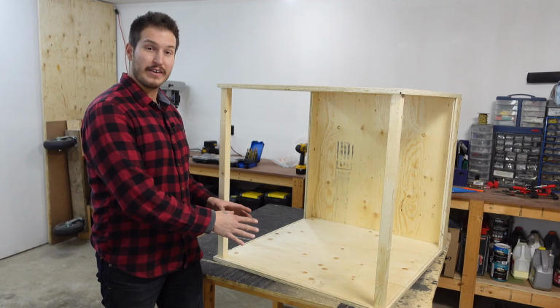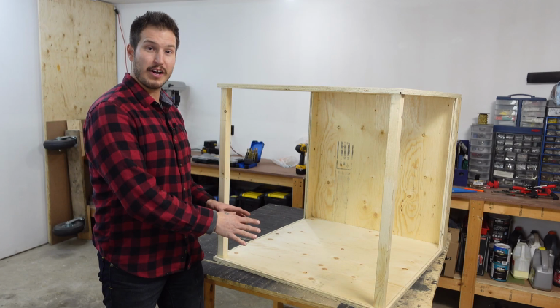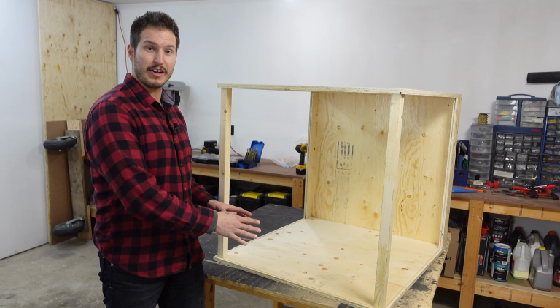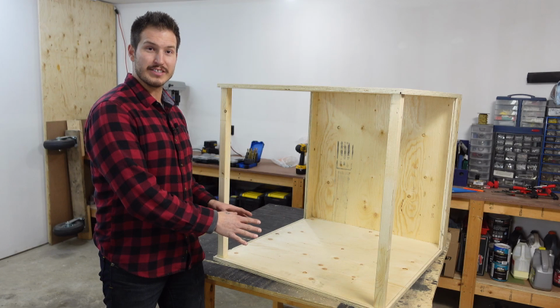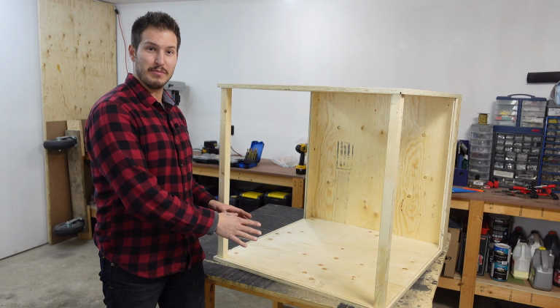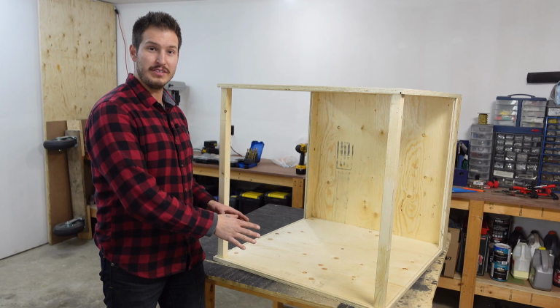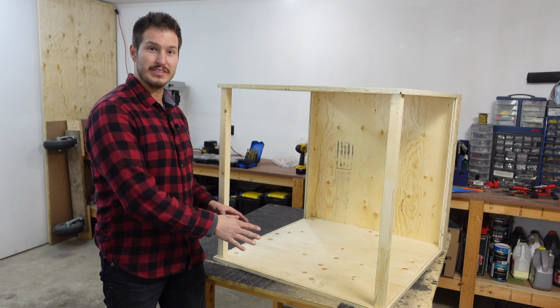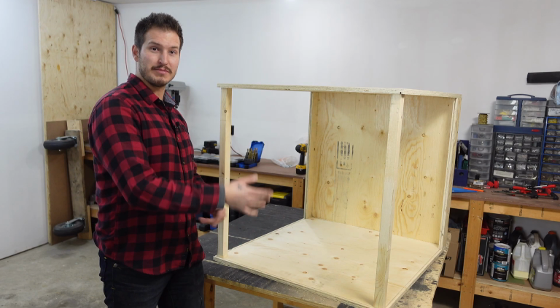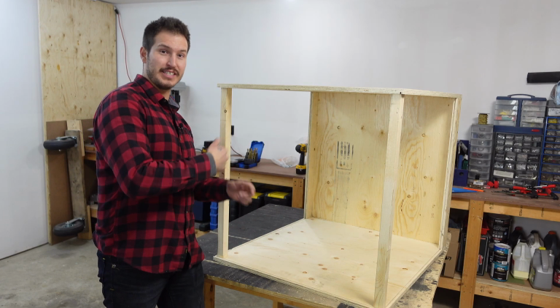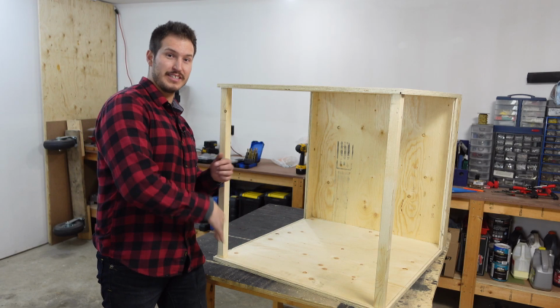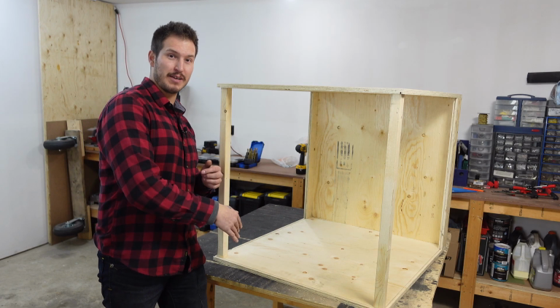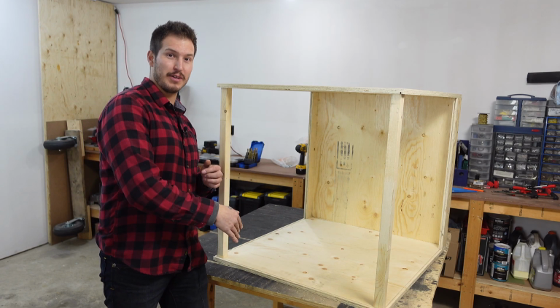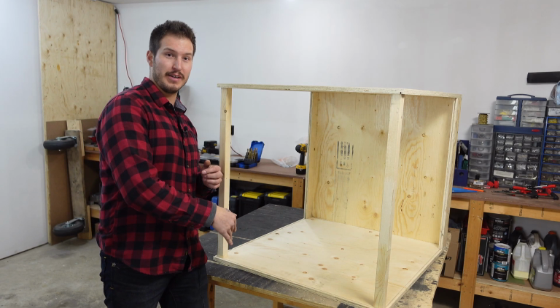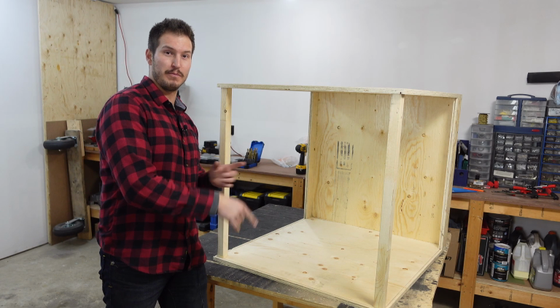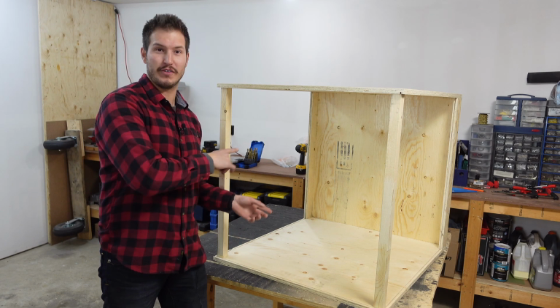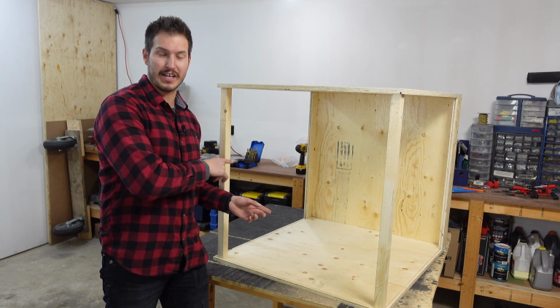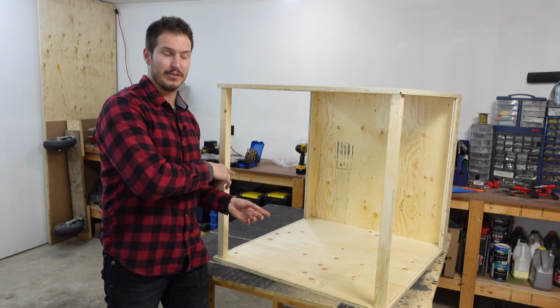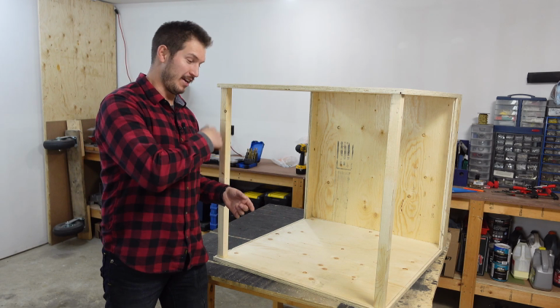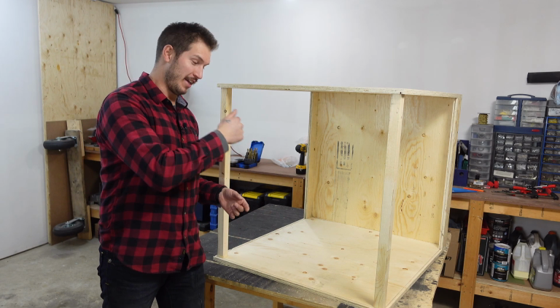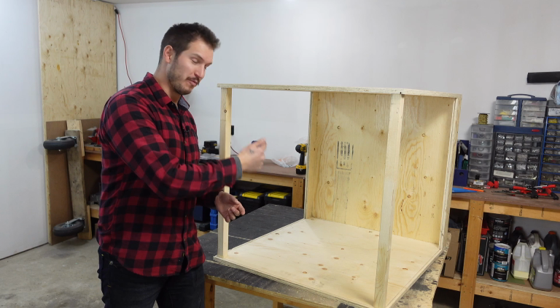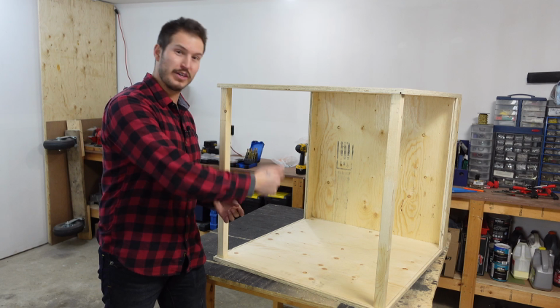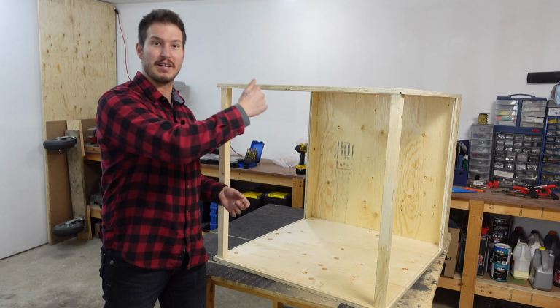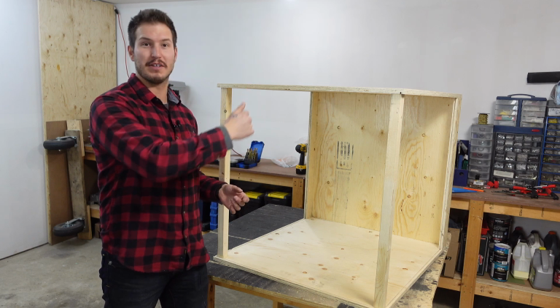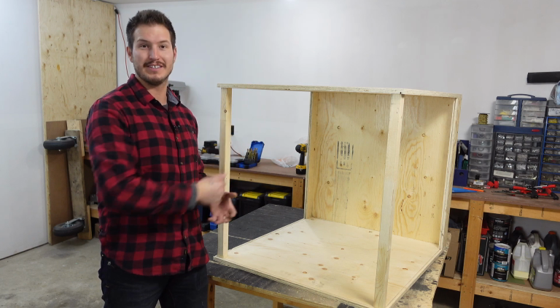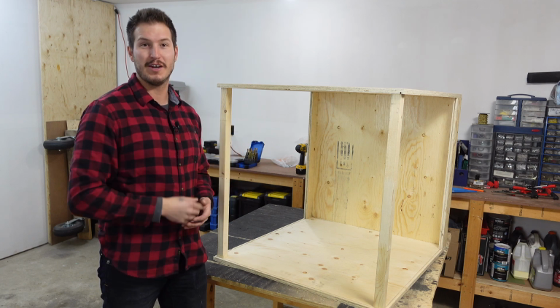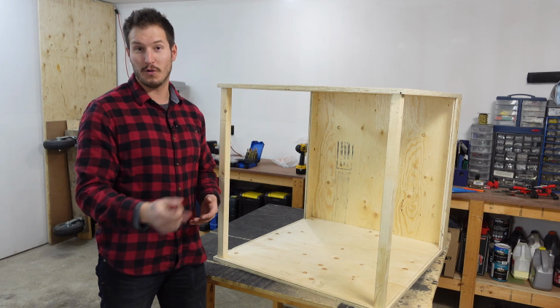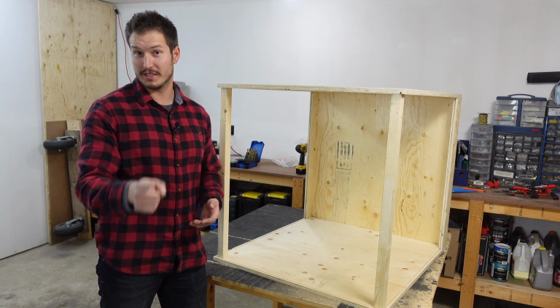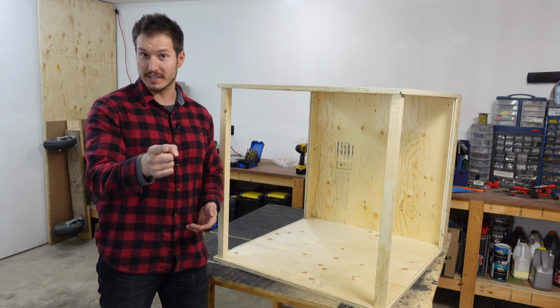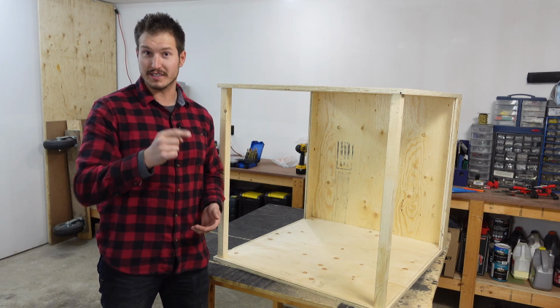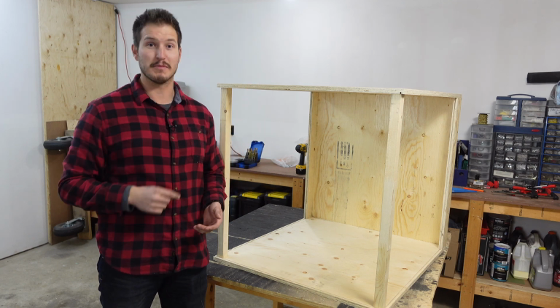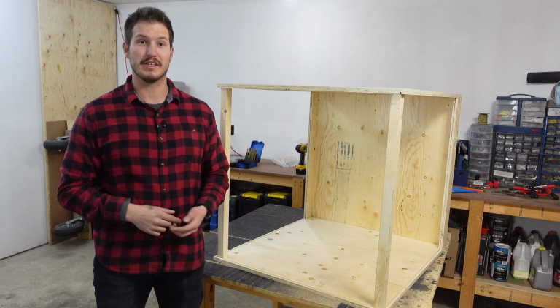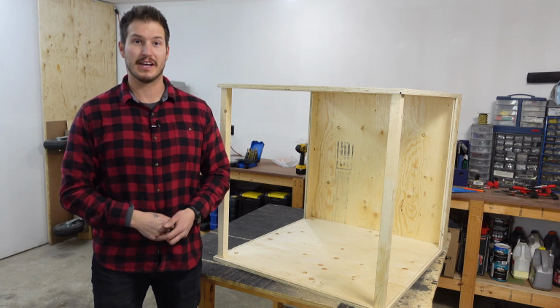Got it all assembled — time to disassemble it, move it in the house, and then reassemble it, only to disassemble it again.